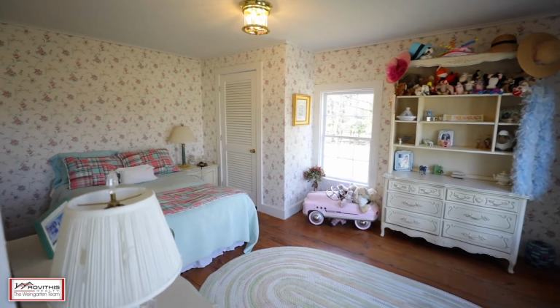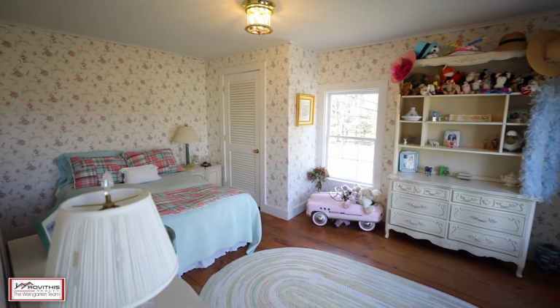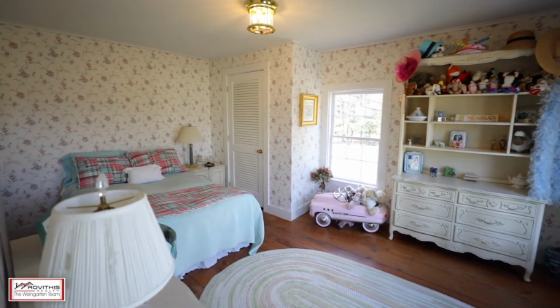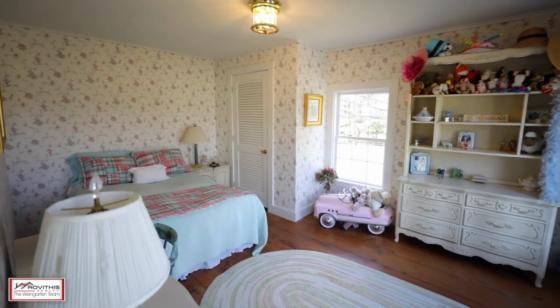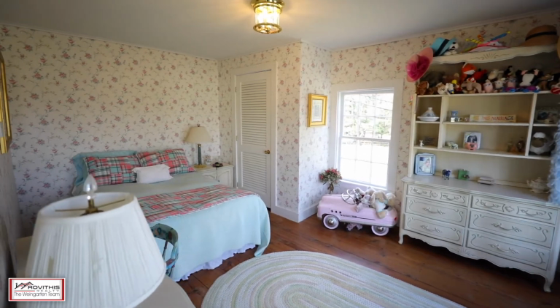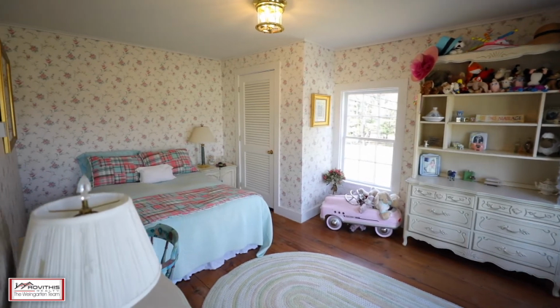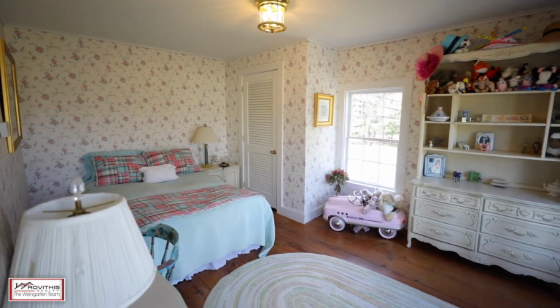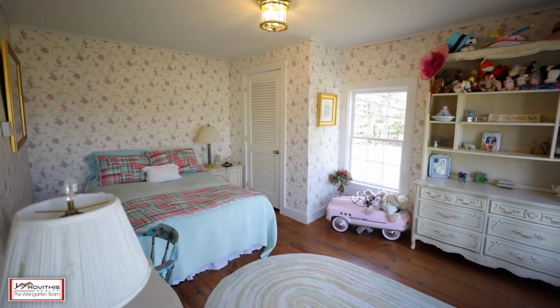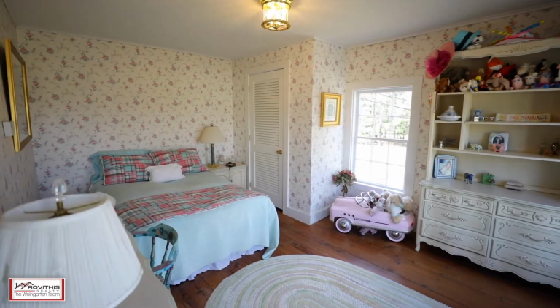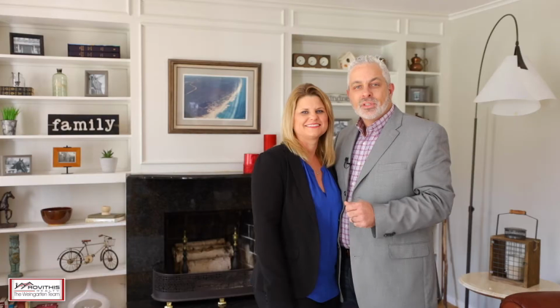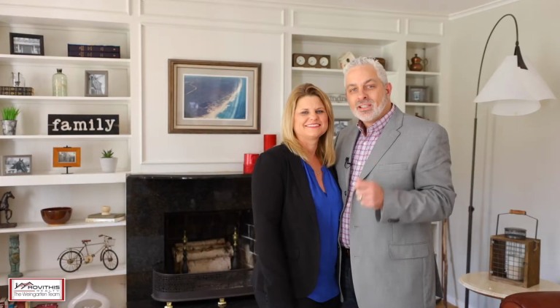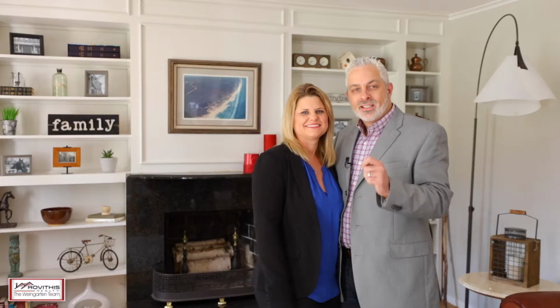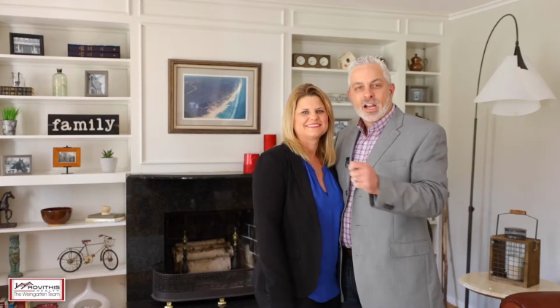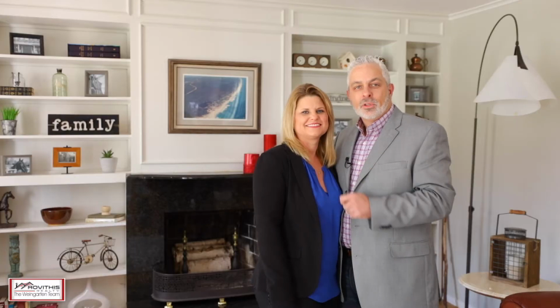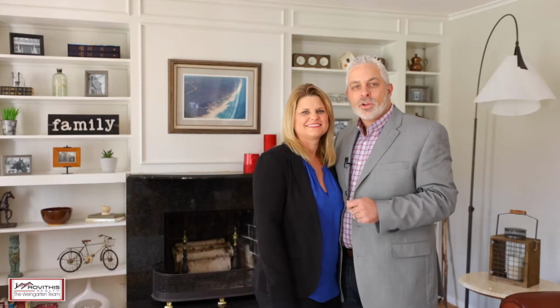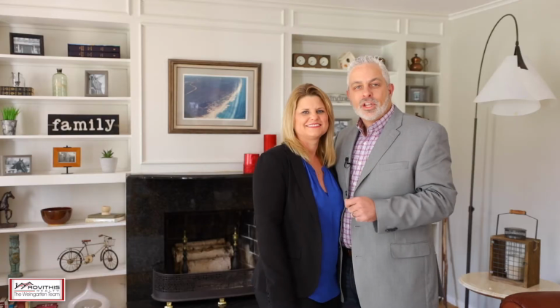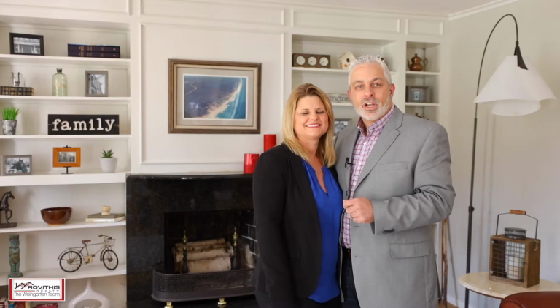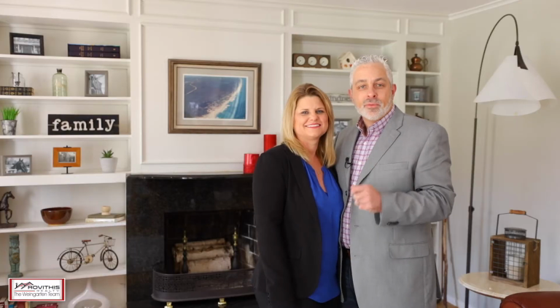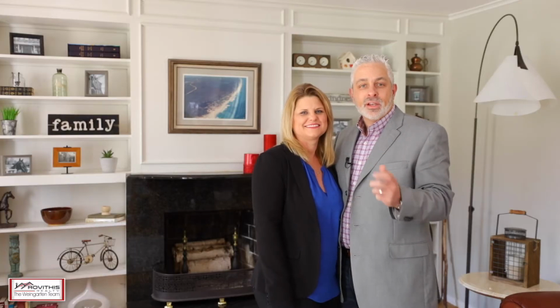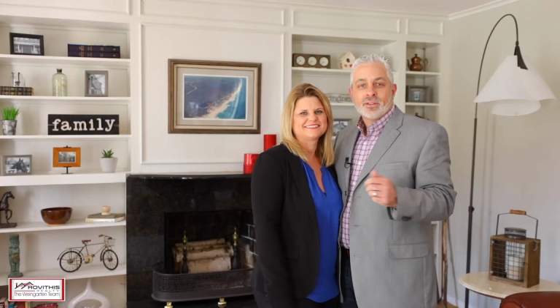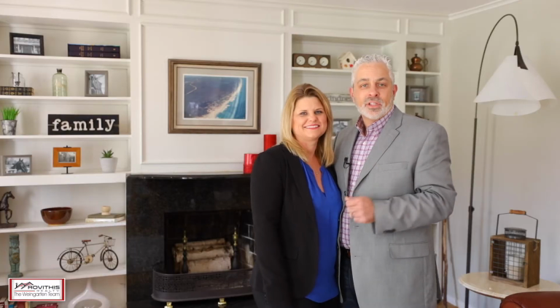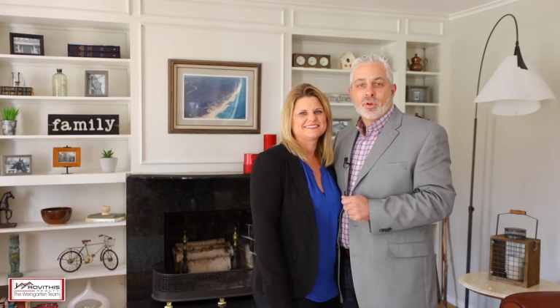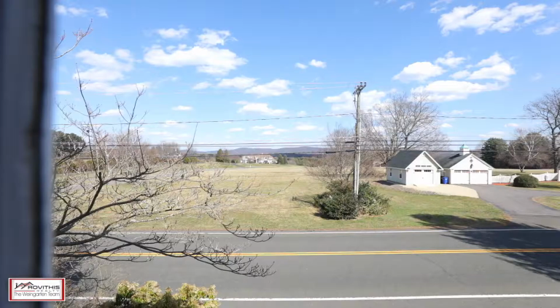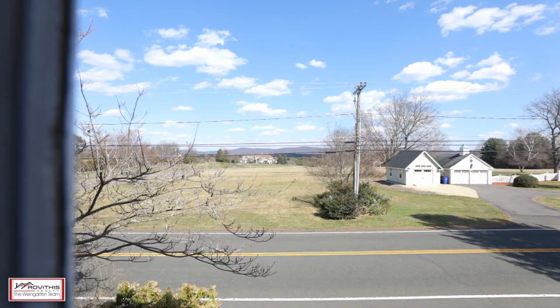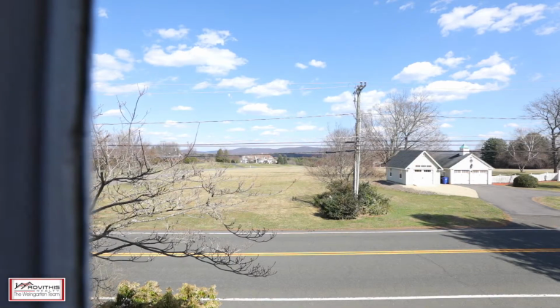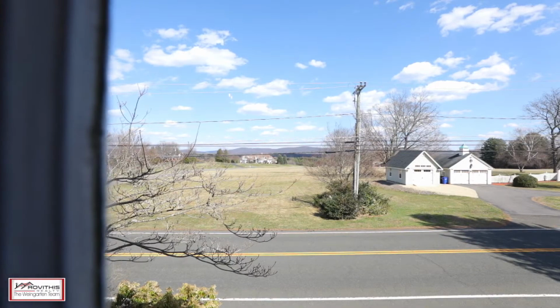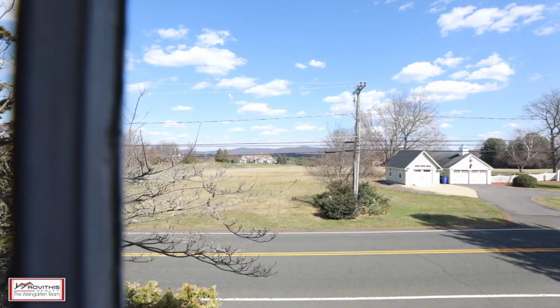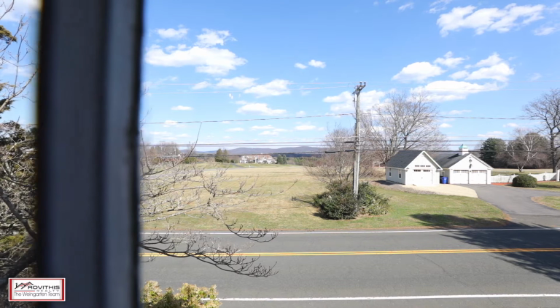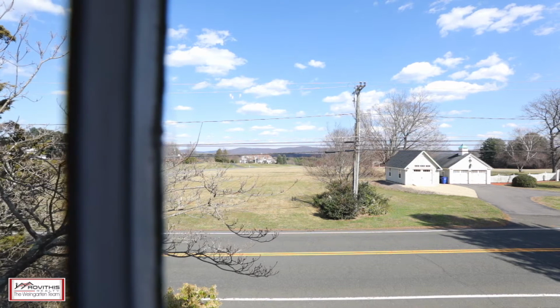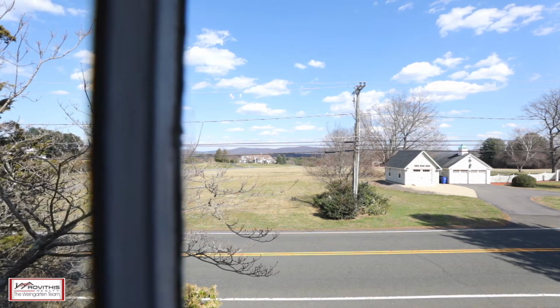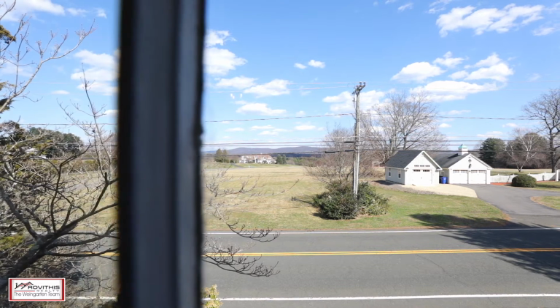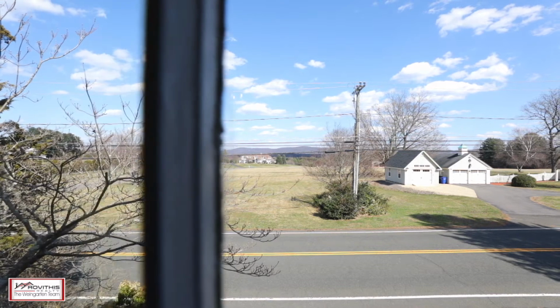The stunning mountain views, desirable location, and amenities of this property are truly one-of-a-kind.